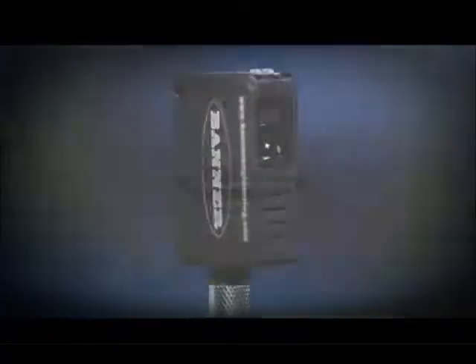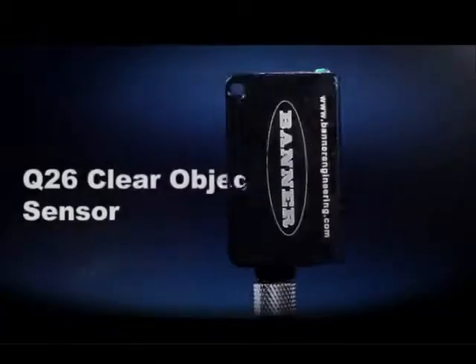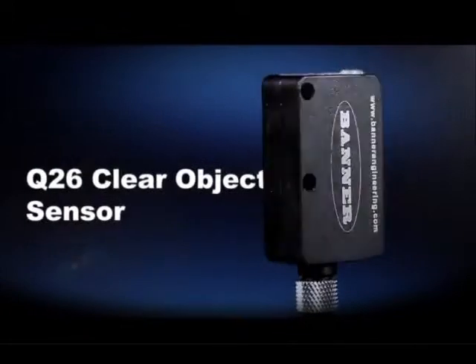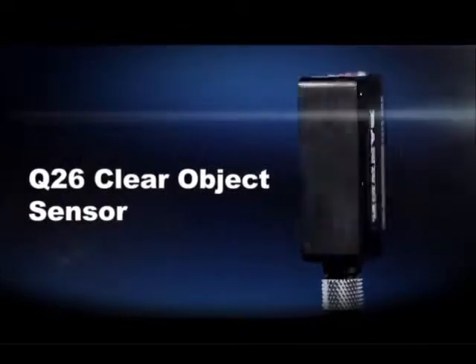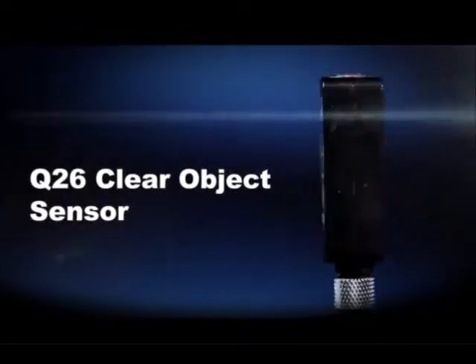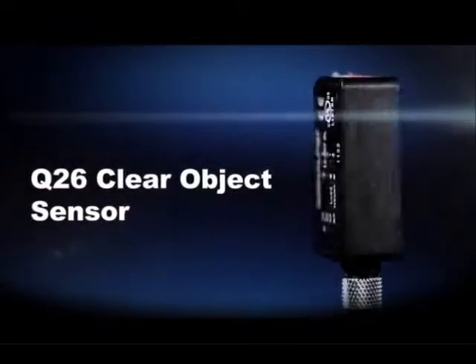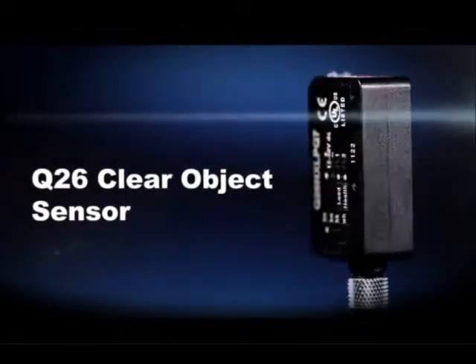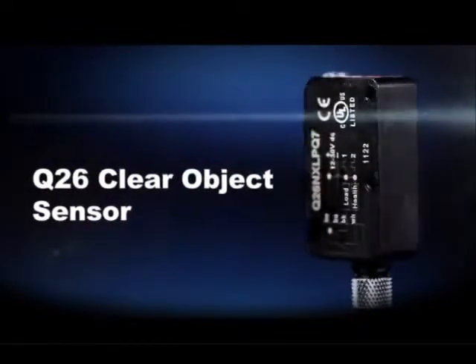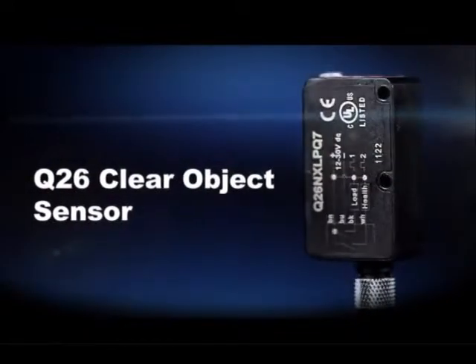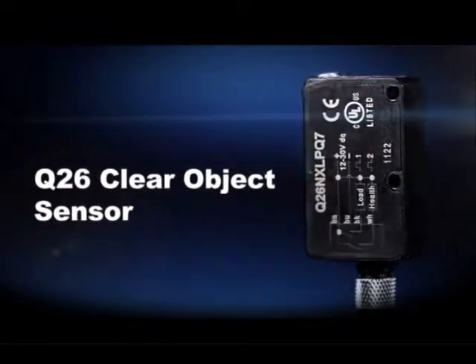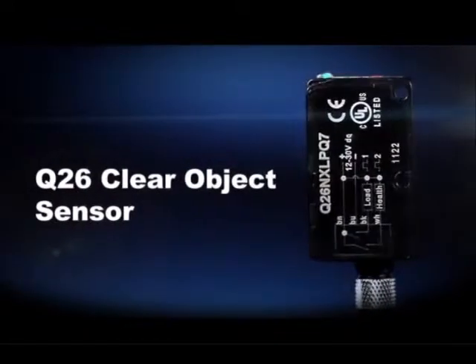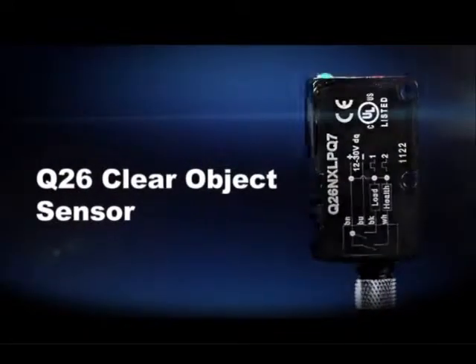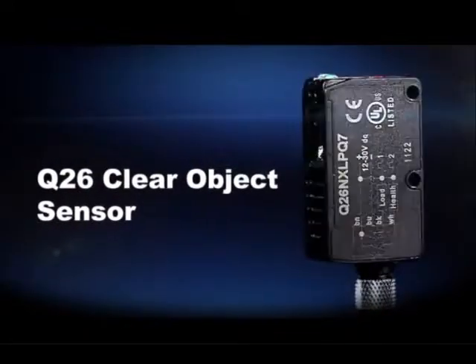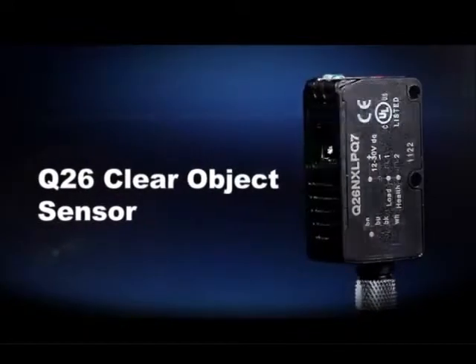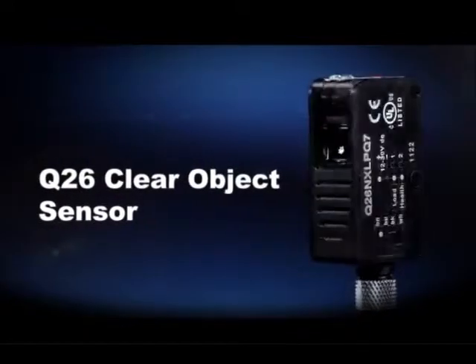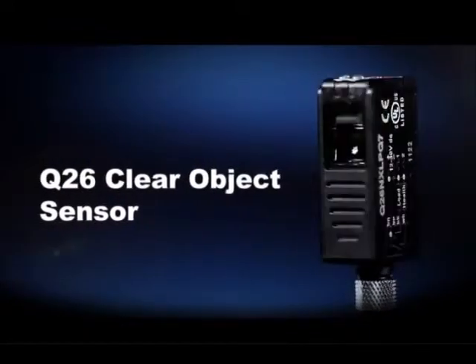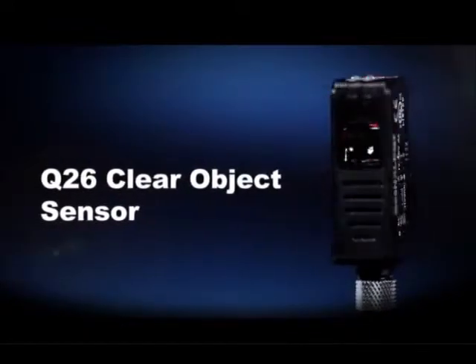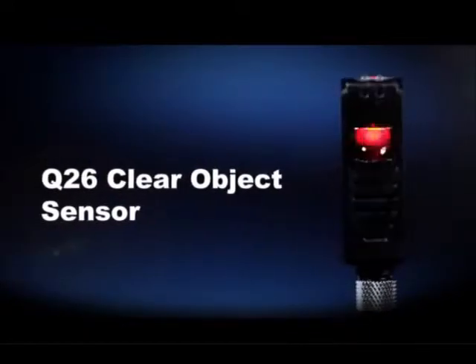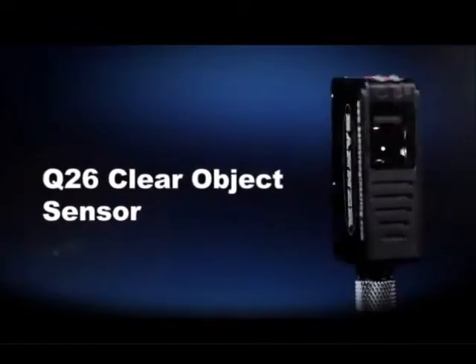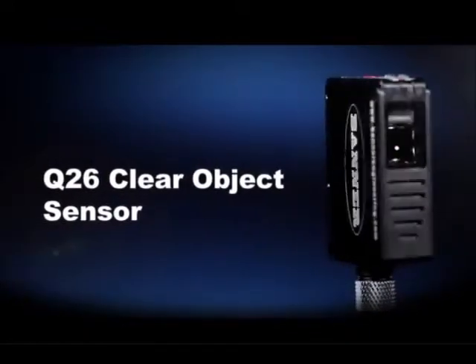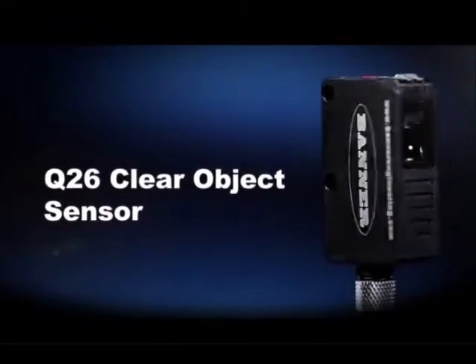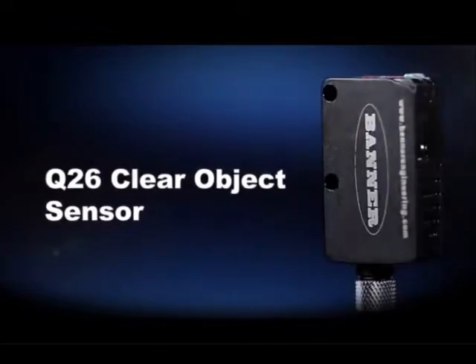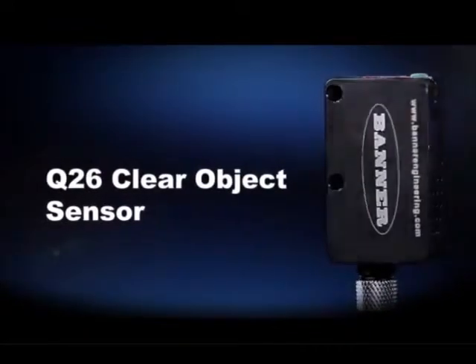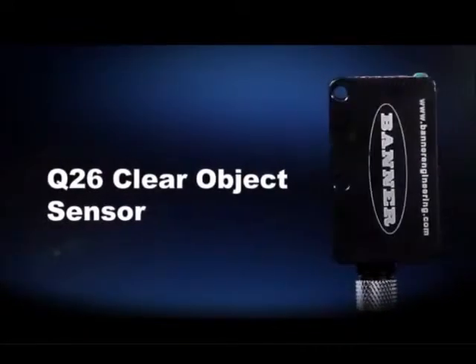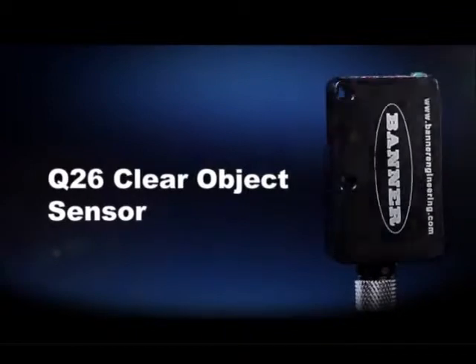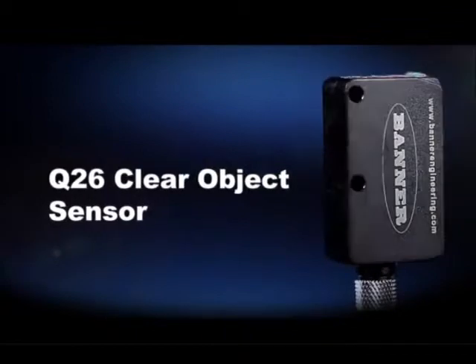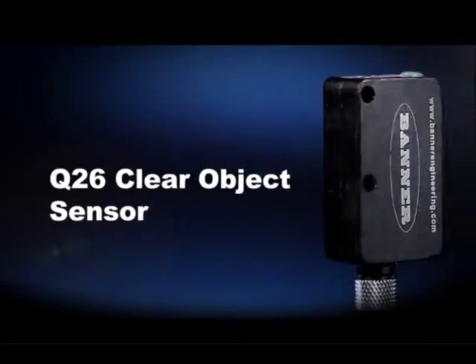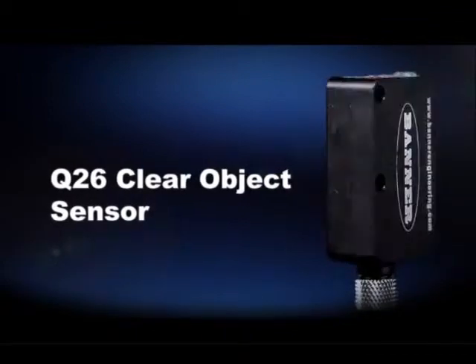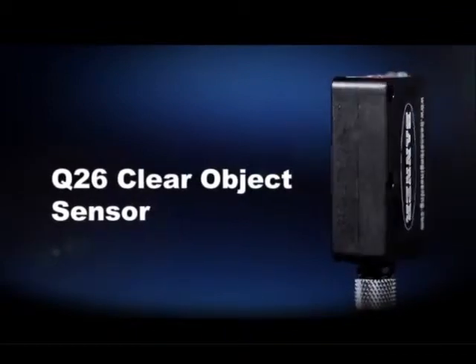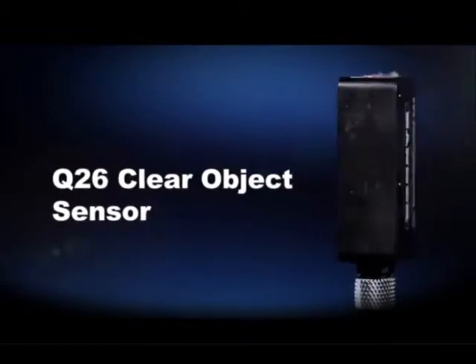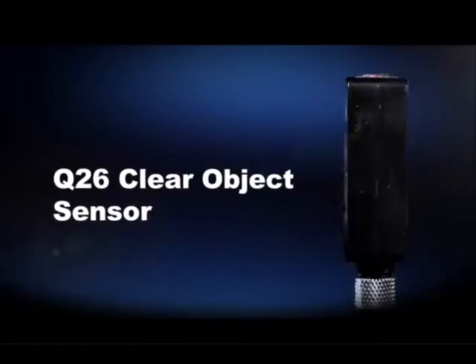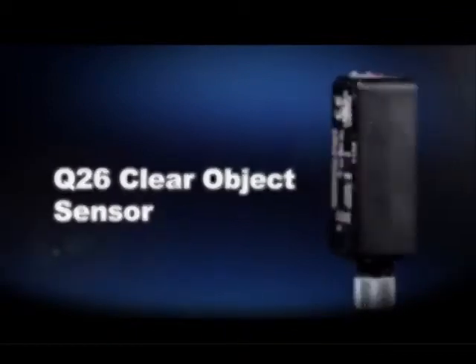Banner's Q26 Clear Object Detection Sensor reliably and quickly detects clear or transparent objects for multiple application needs.